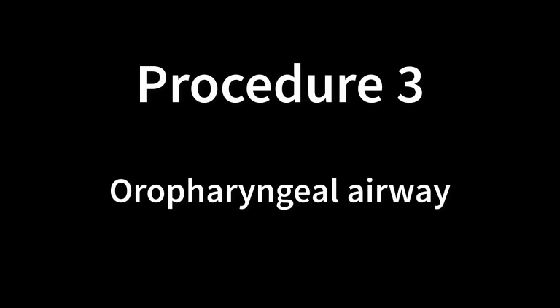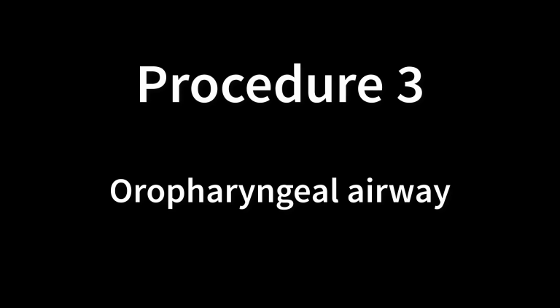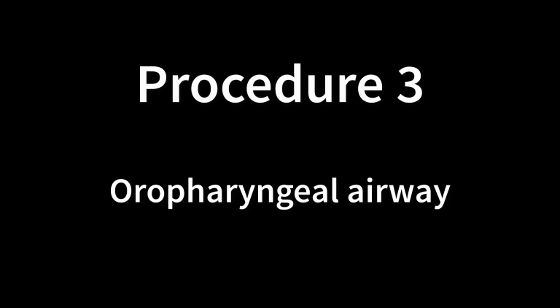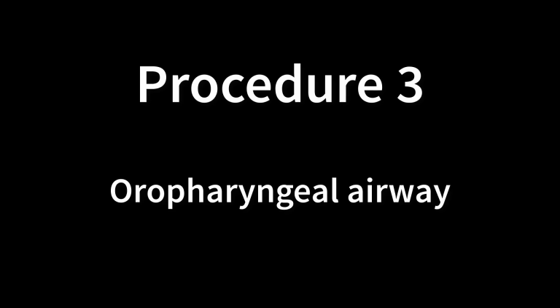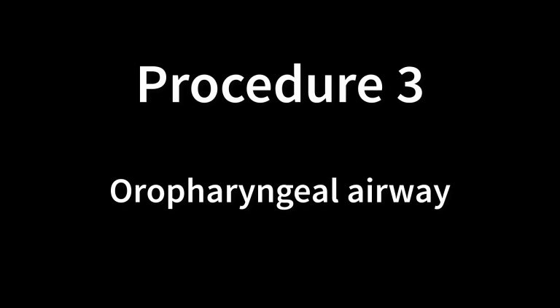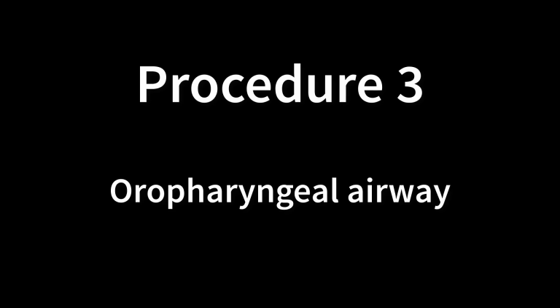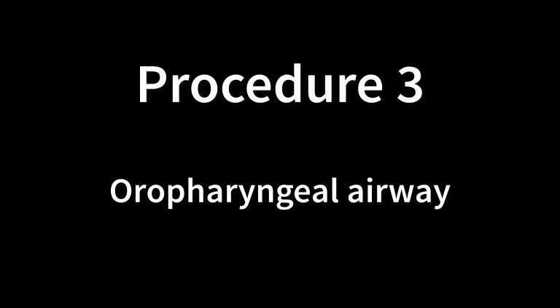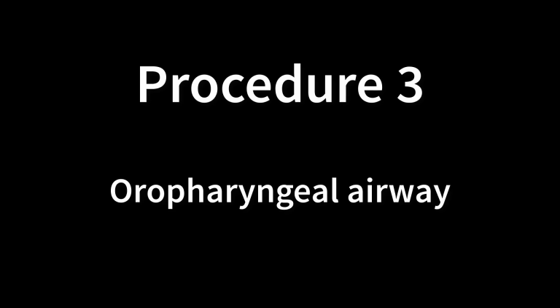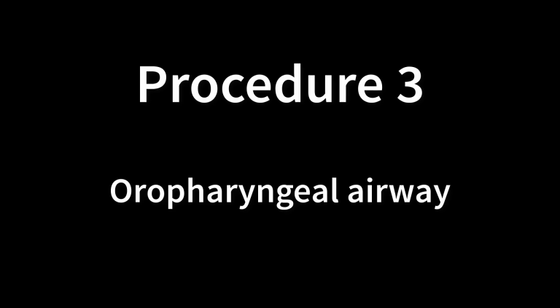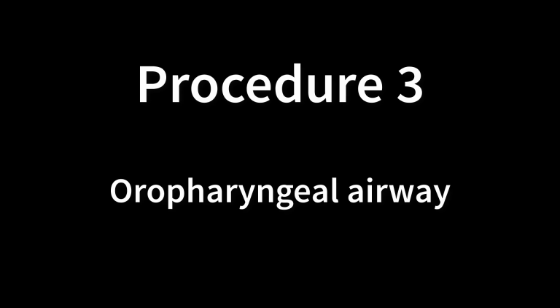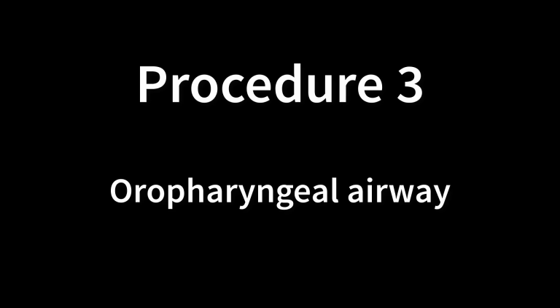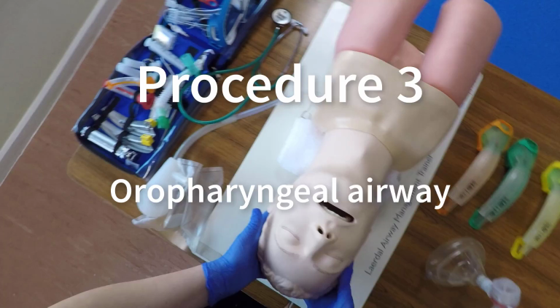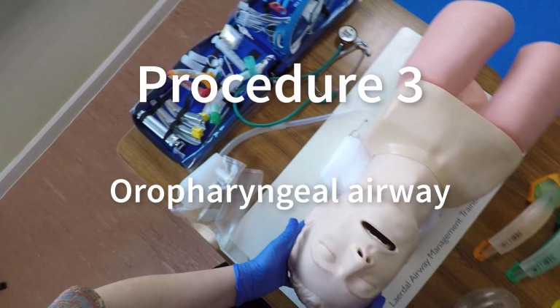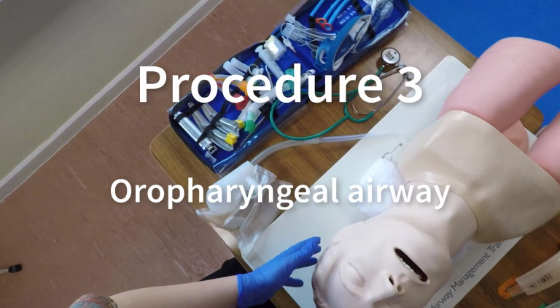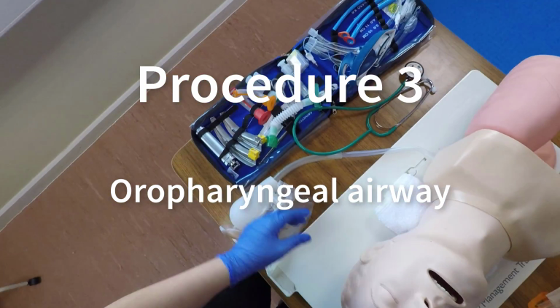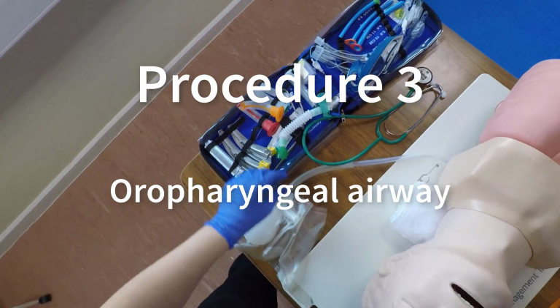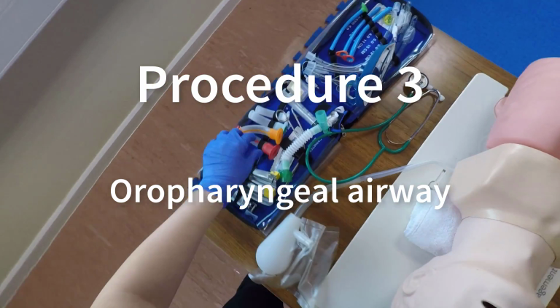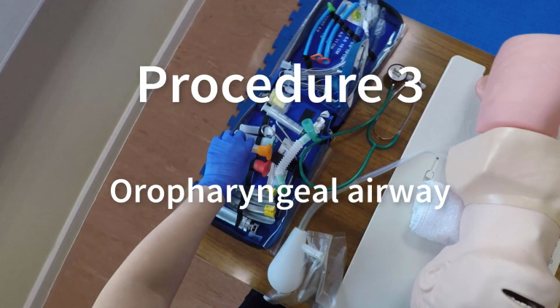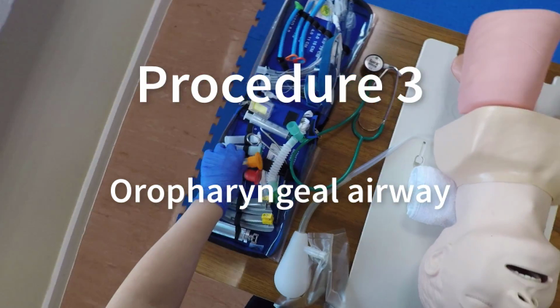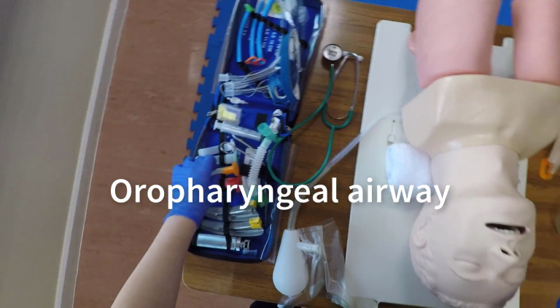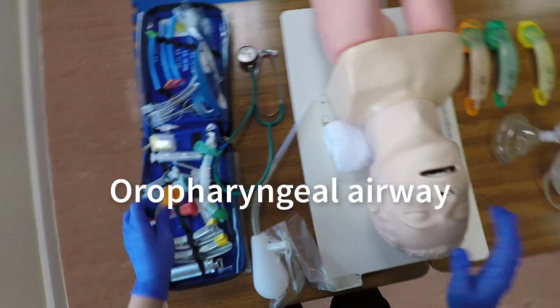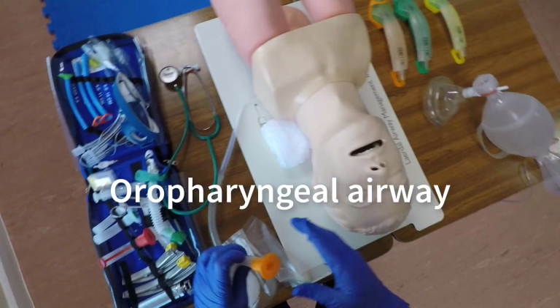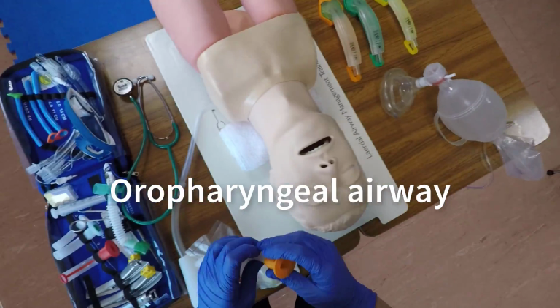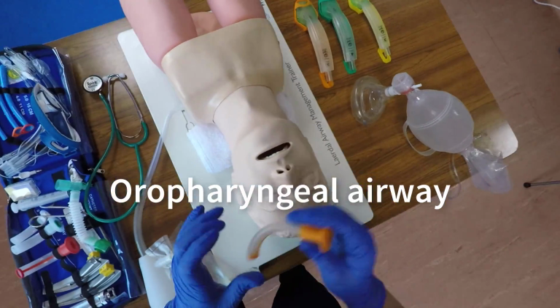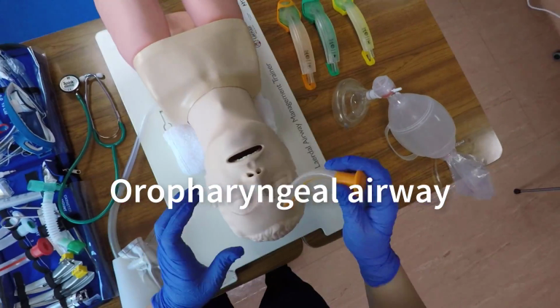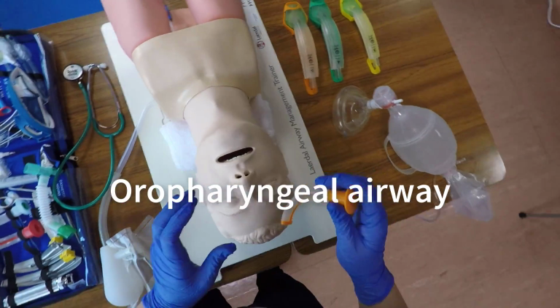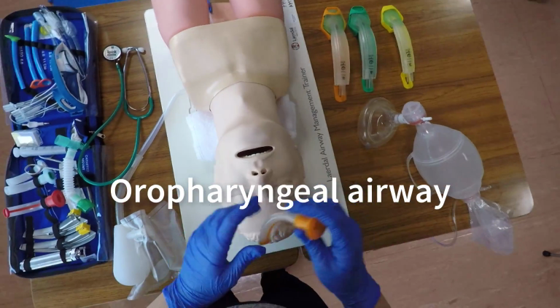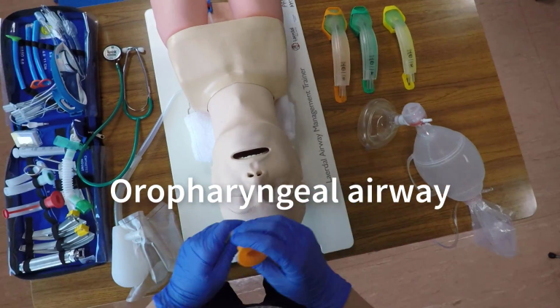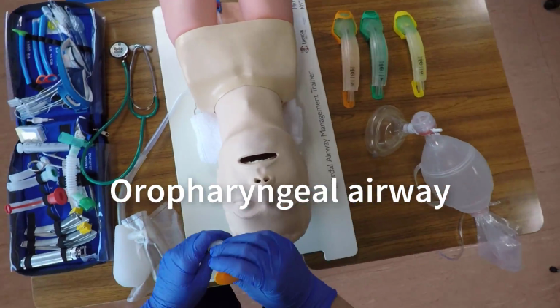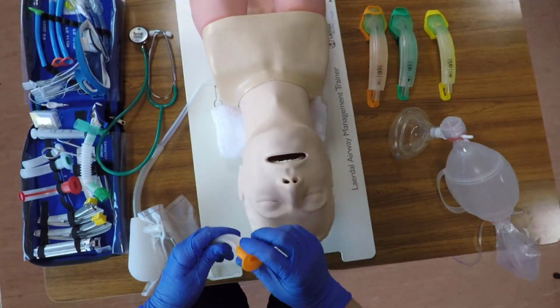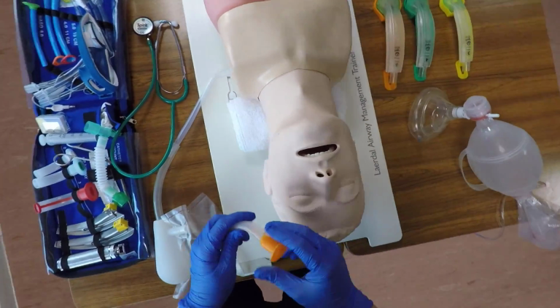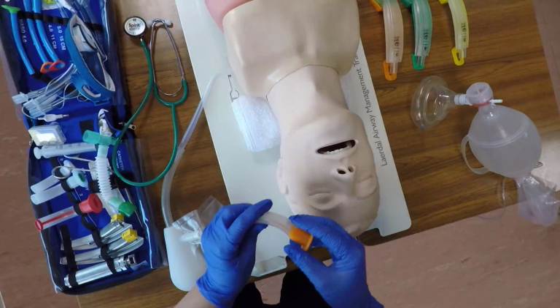Open the patient's mouth and ensure that it's clear. Check for any foreign bodies, vomit, blood, or secretions.